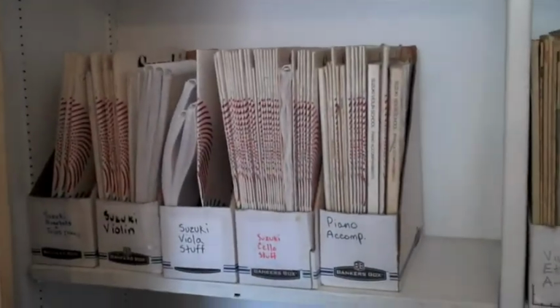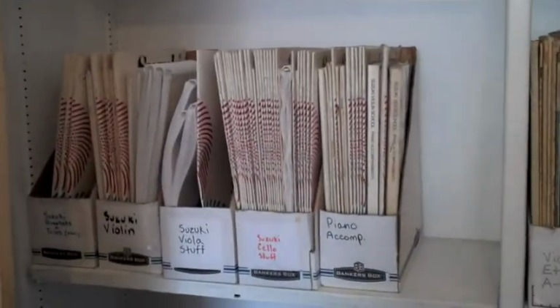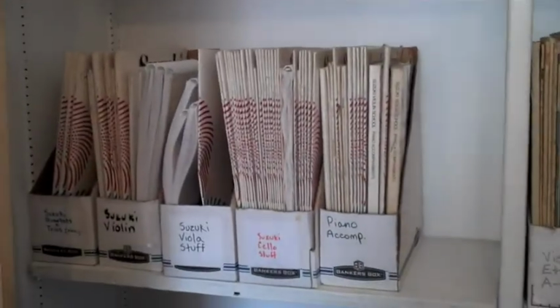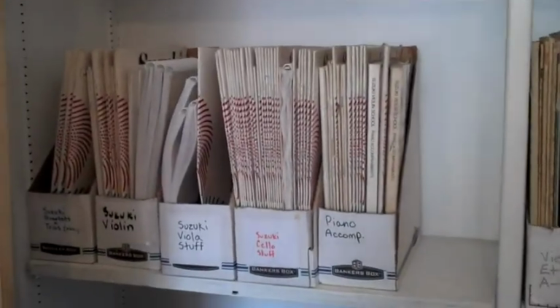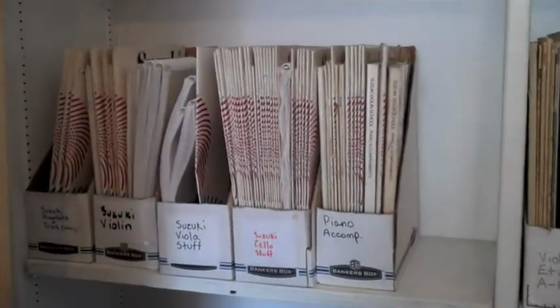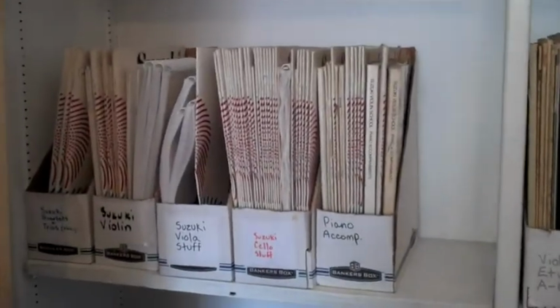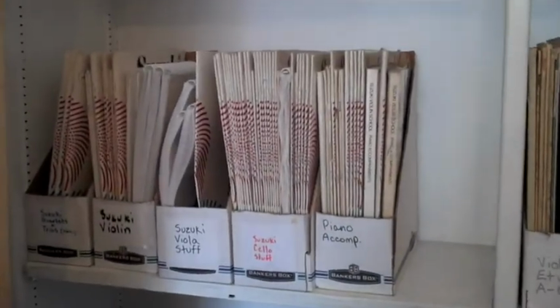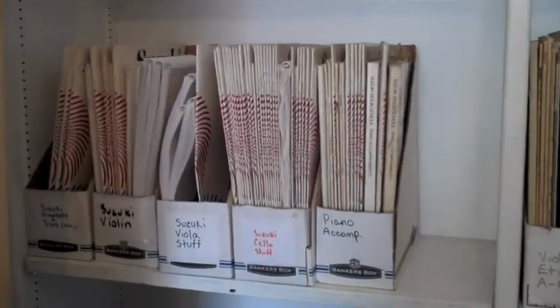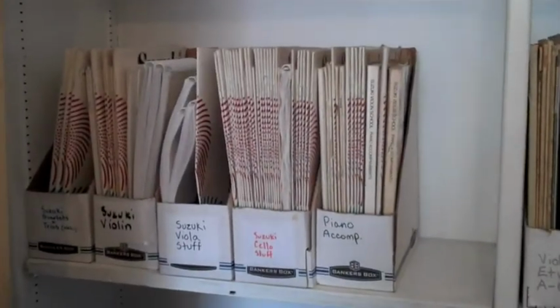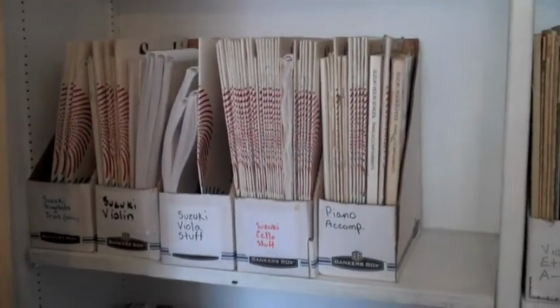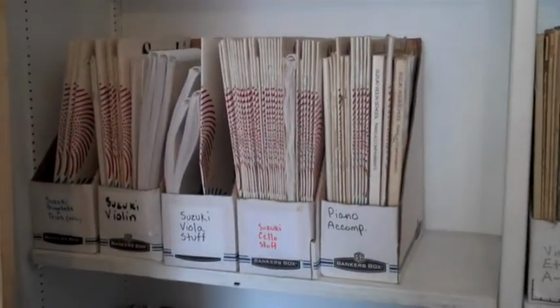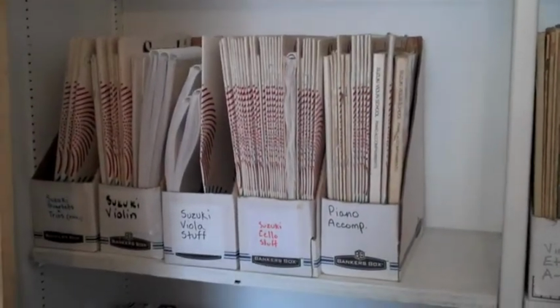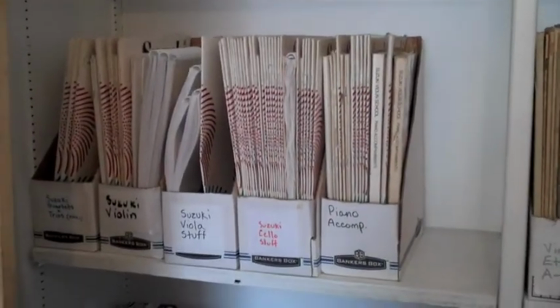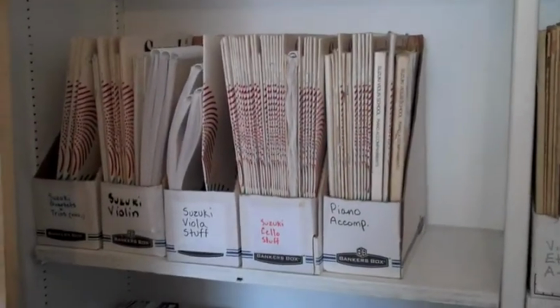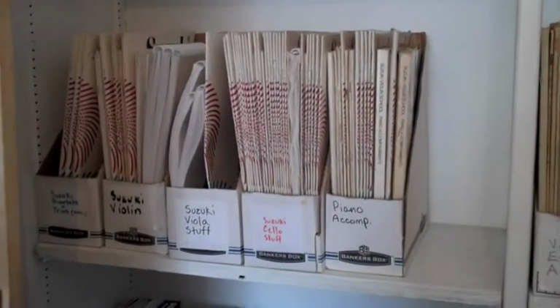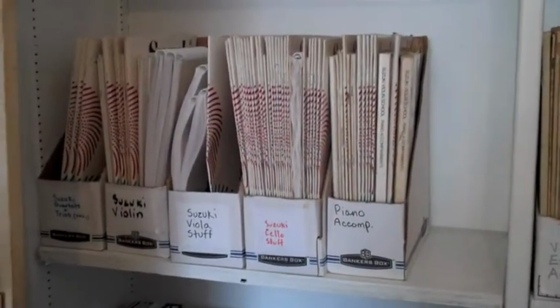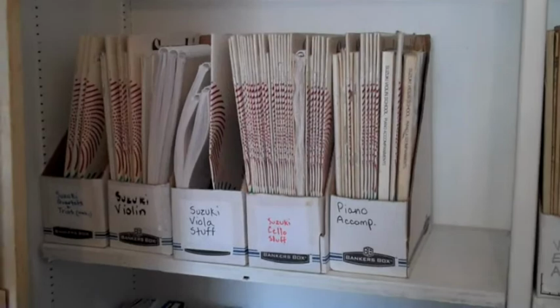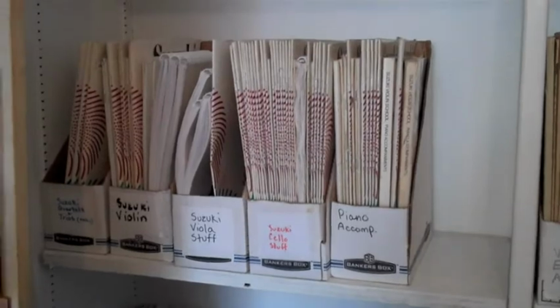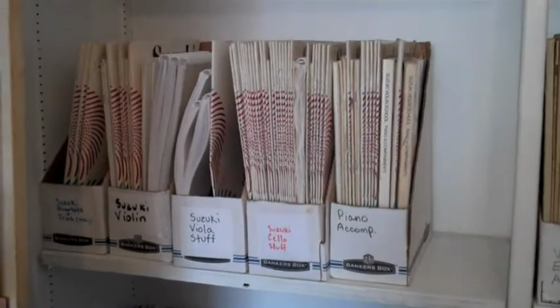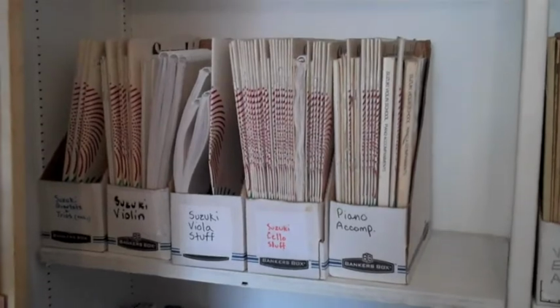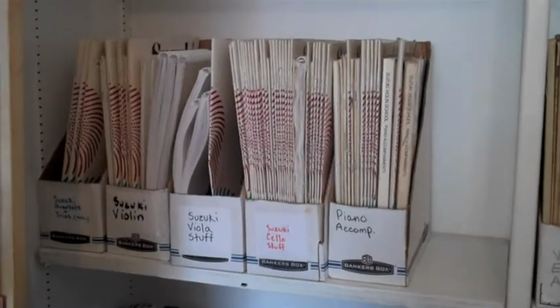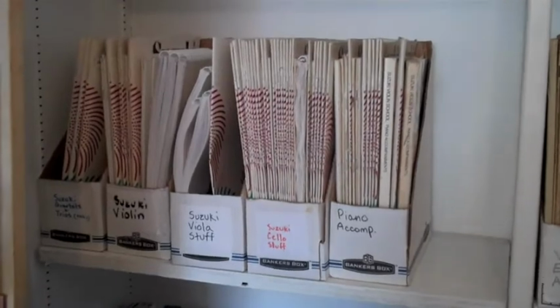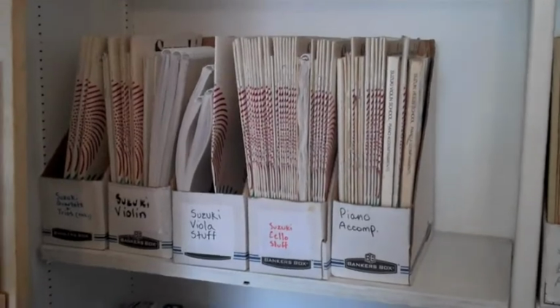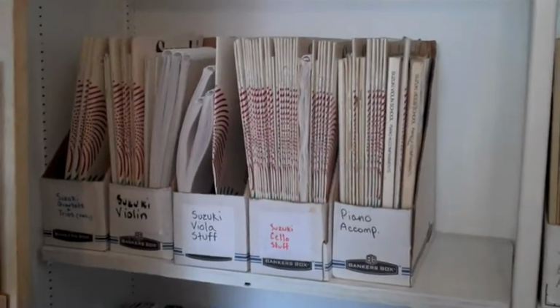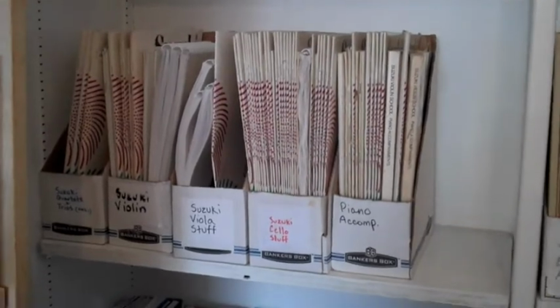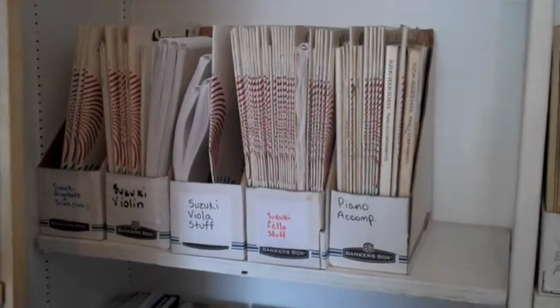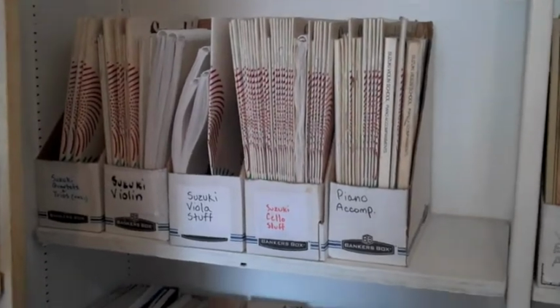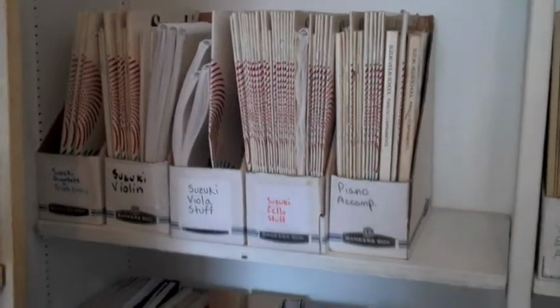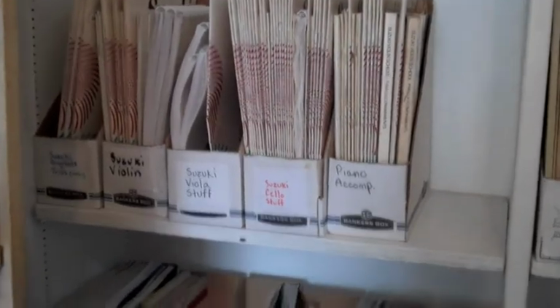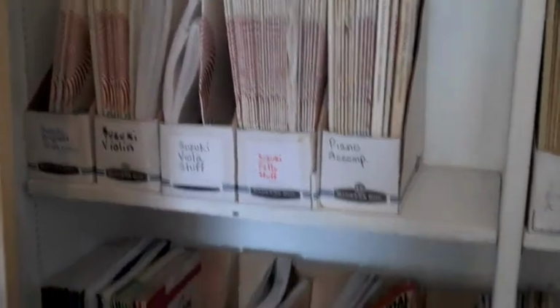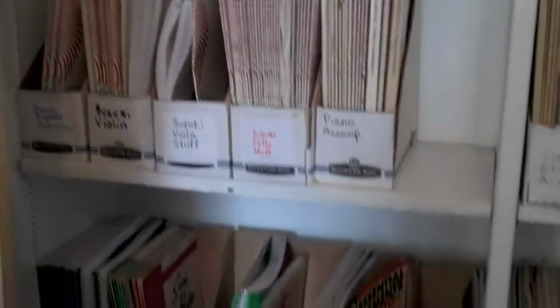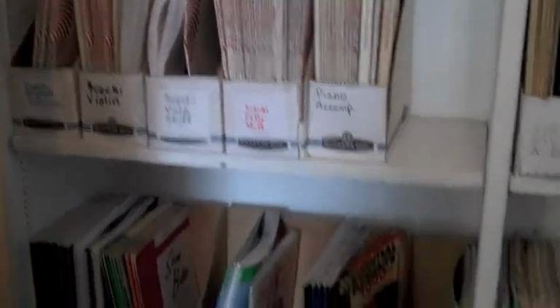Panning down, we've got all of our Suzuki material for violin, viola, cello, and the piano accompaniments.